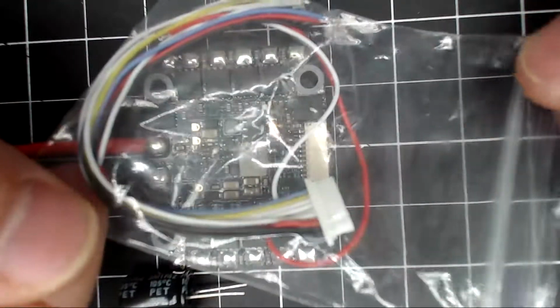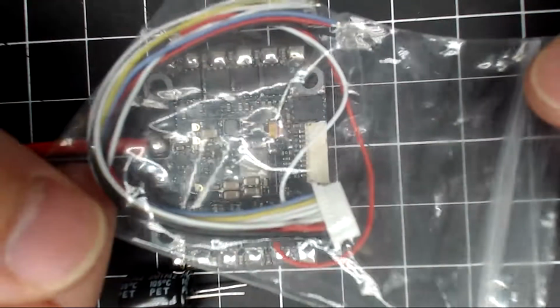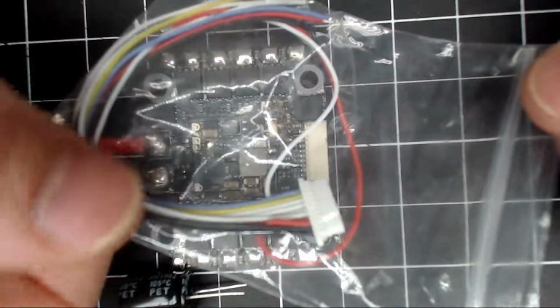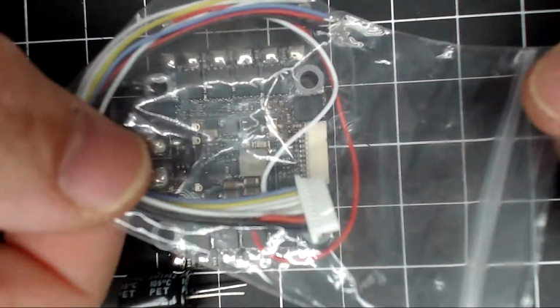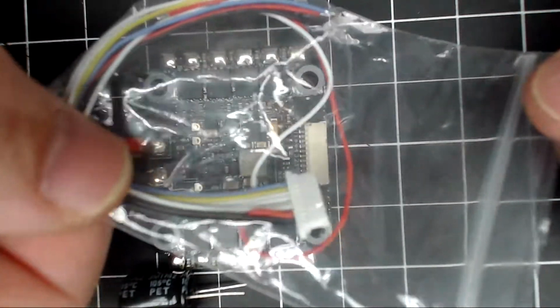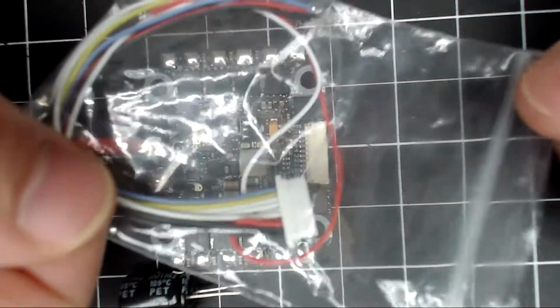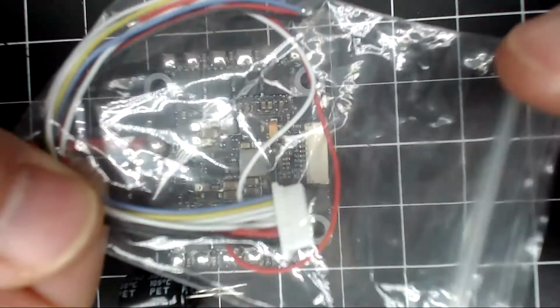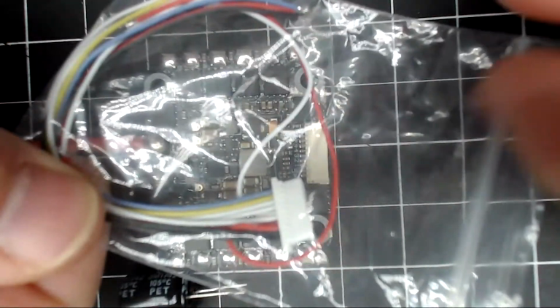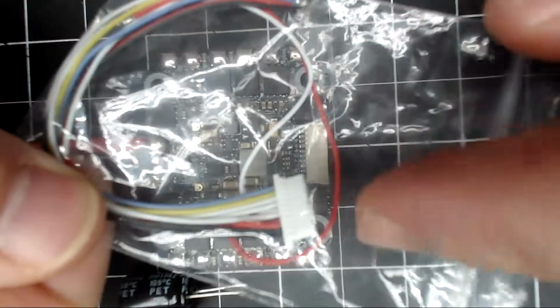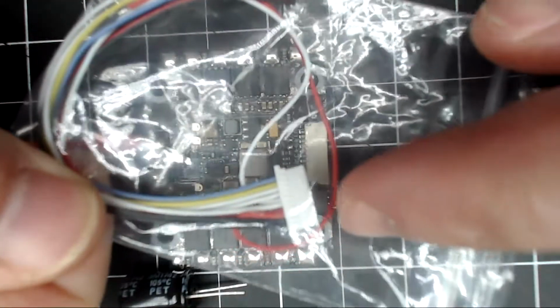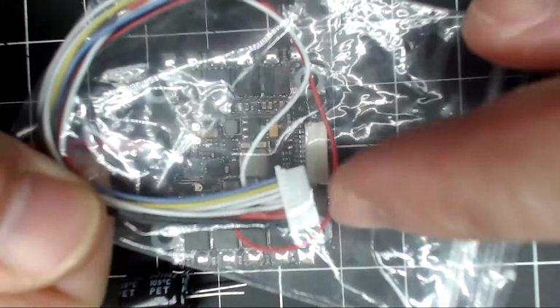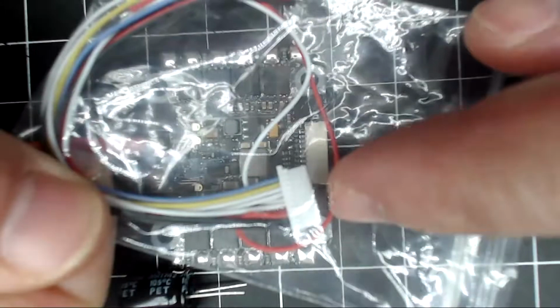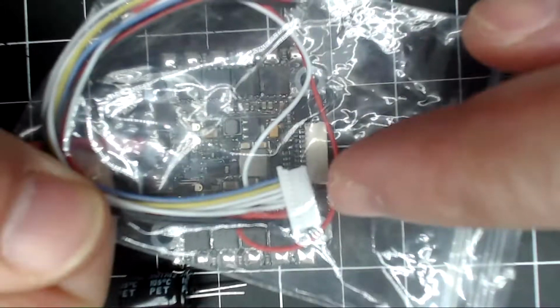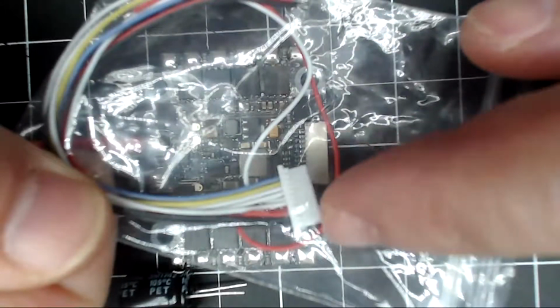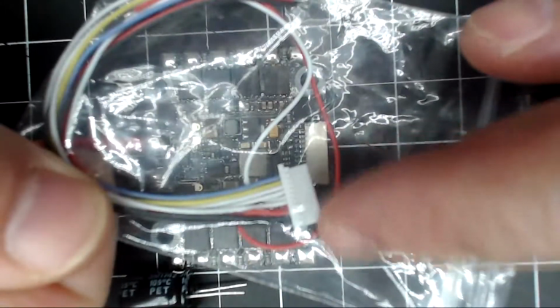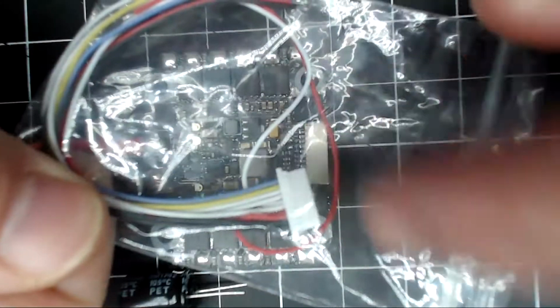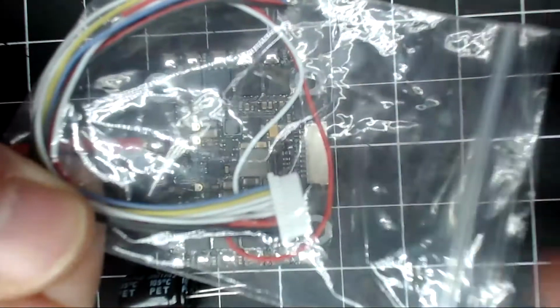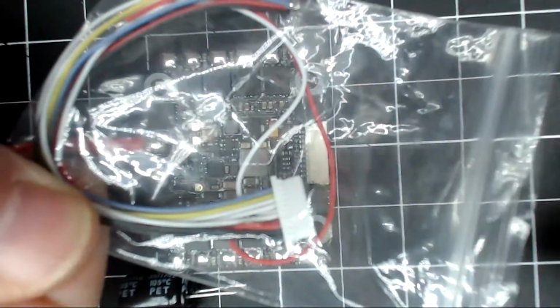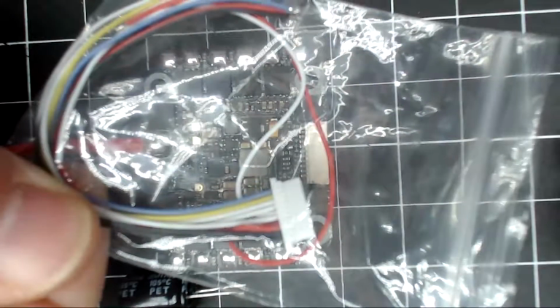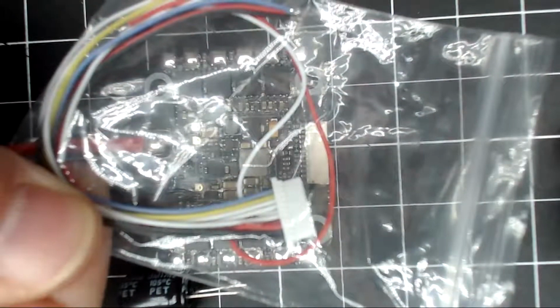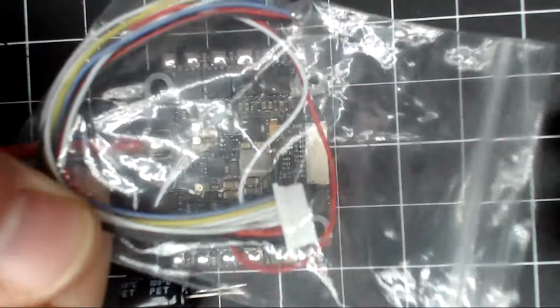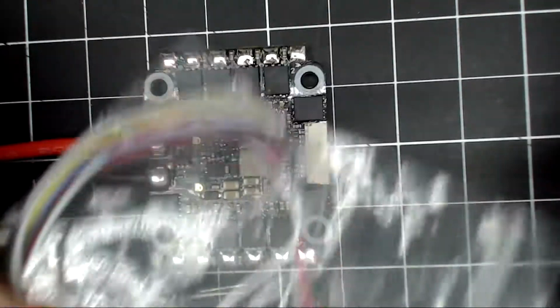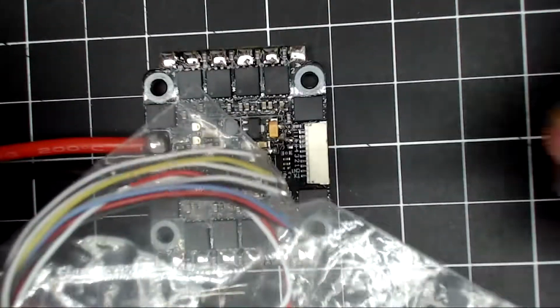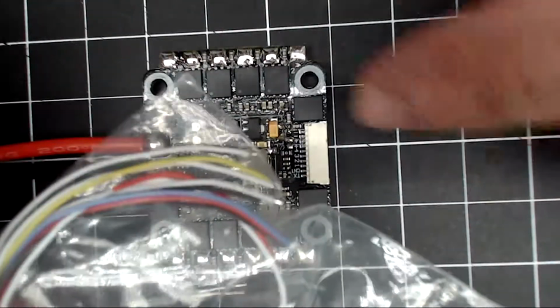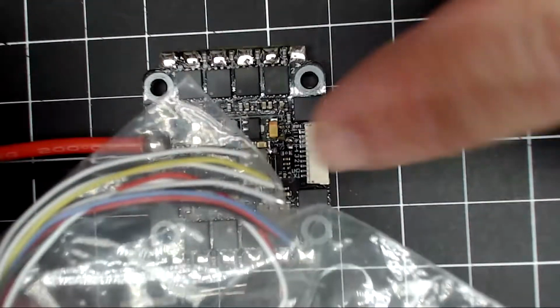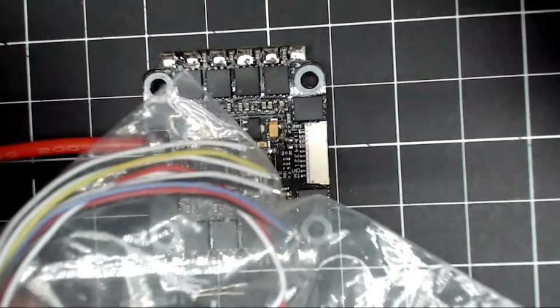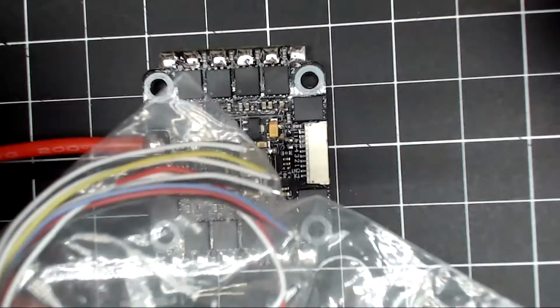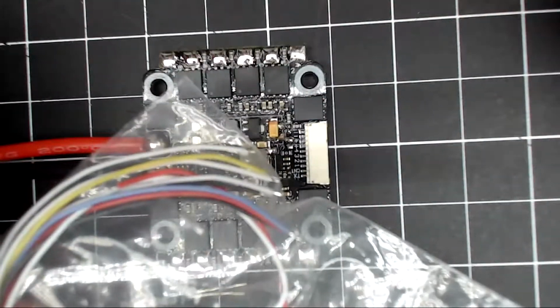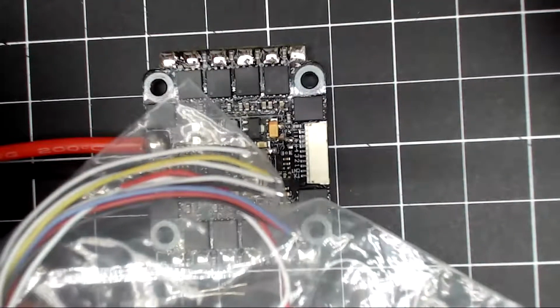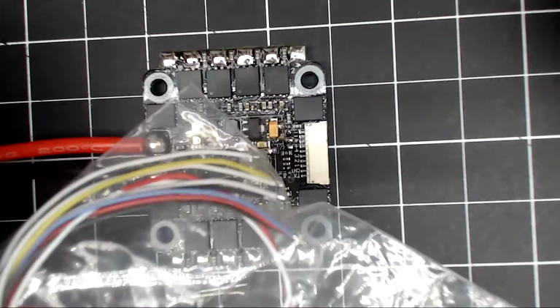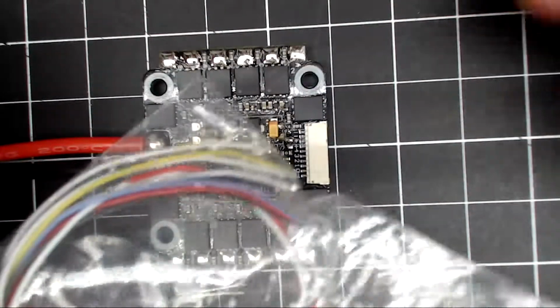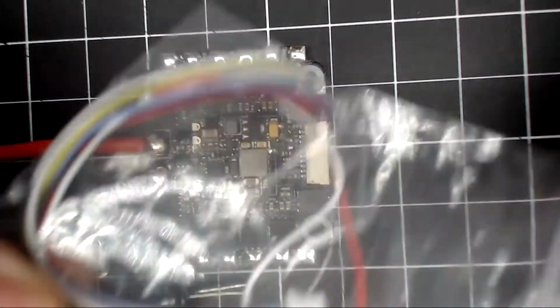It comes with an ESC plug, but it only has a connector on one side — the other side would have to be soldered in.